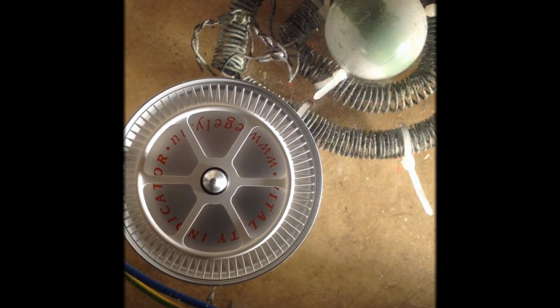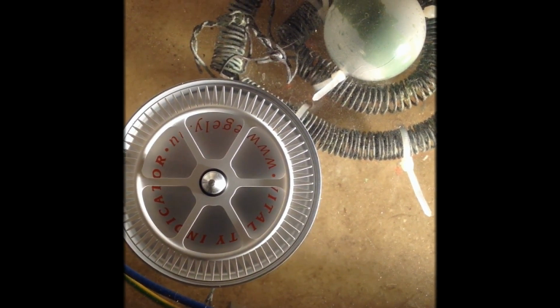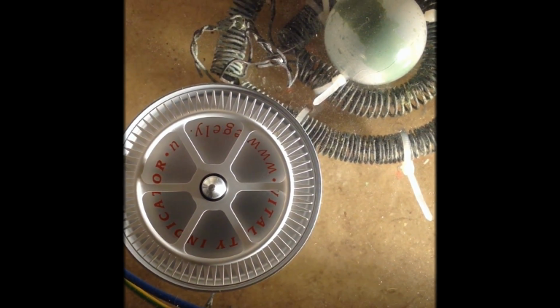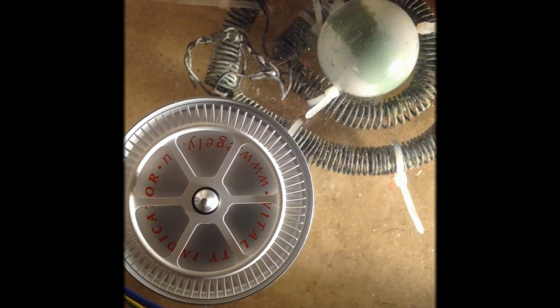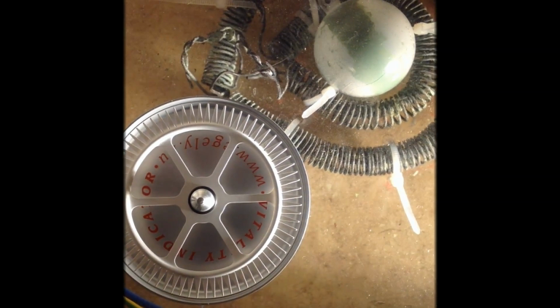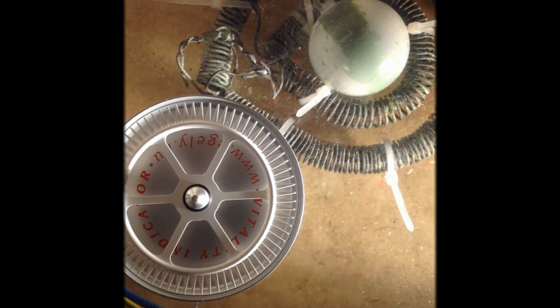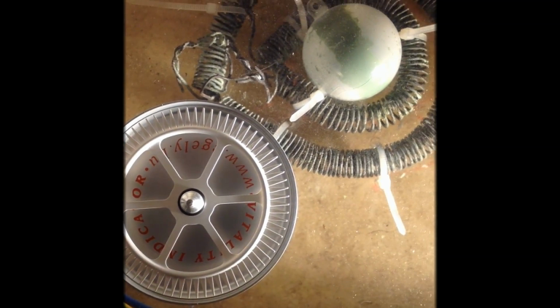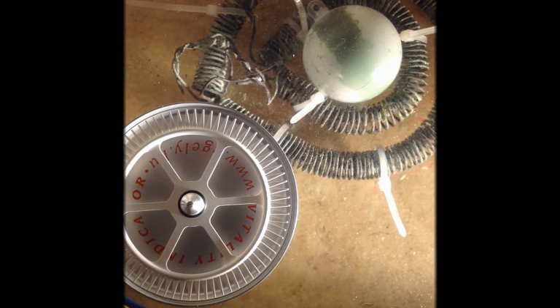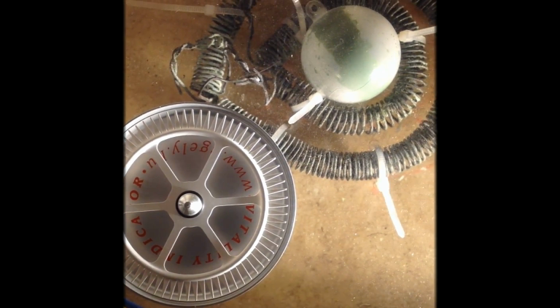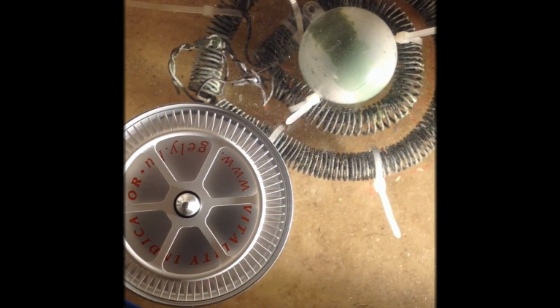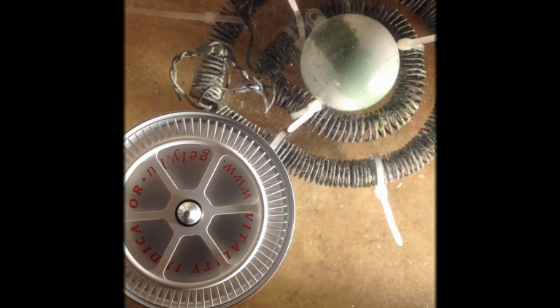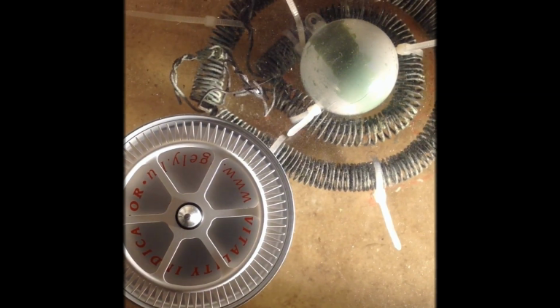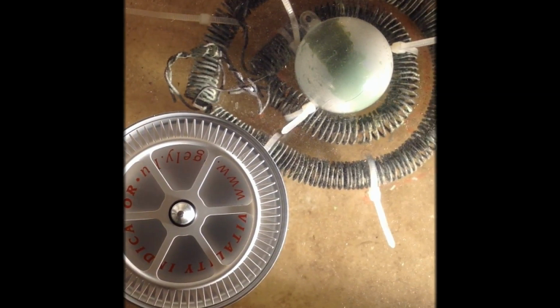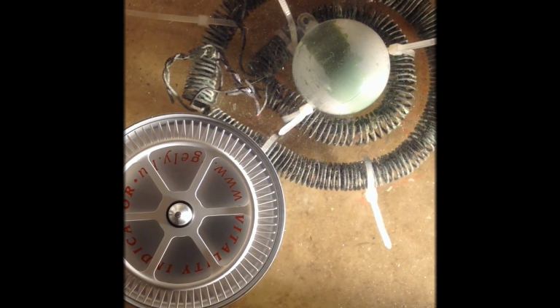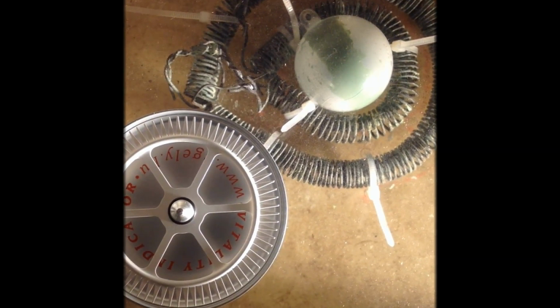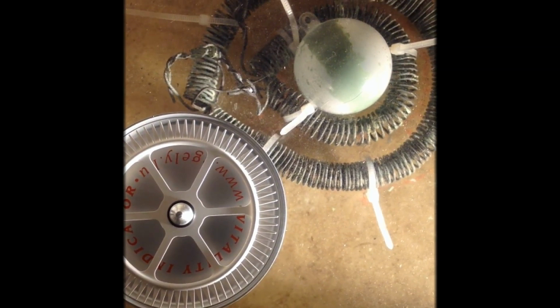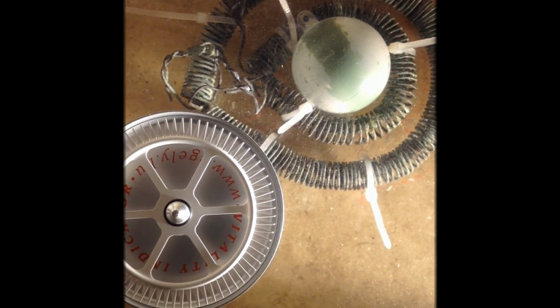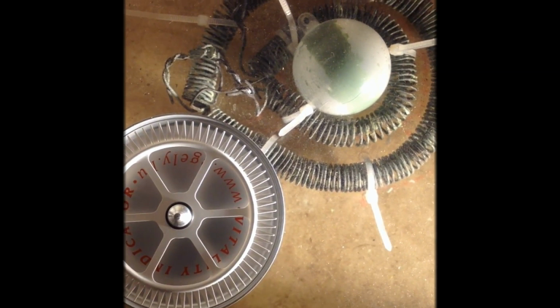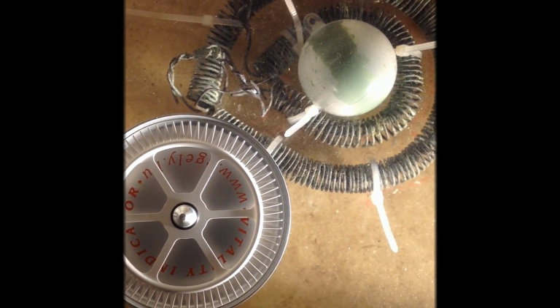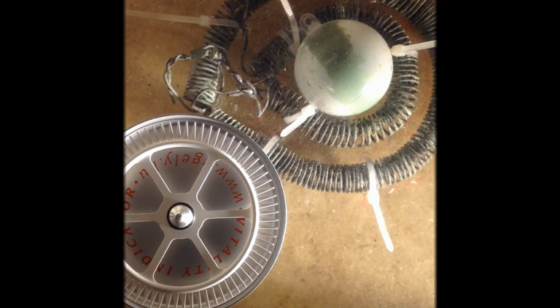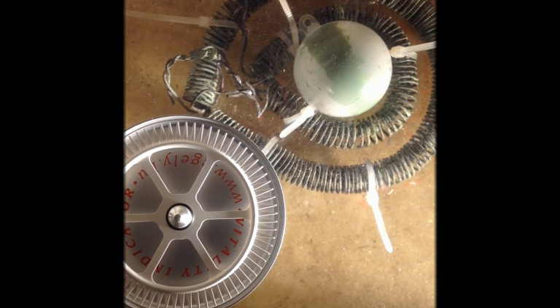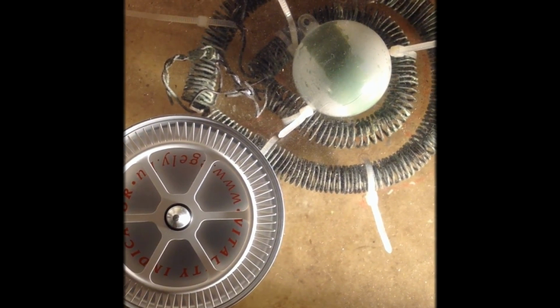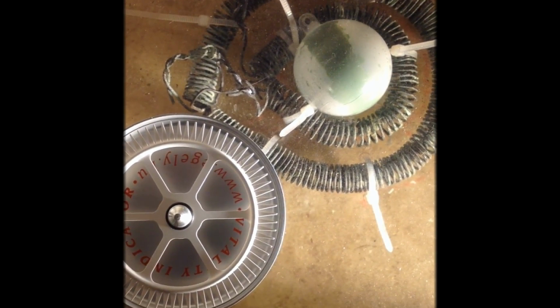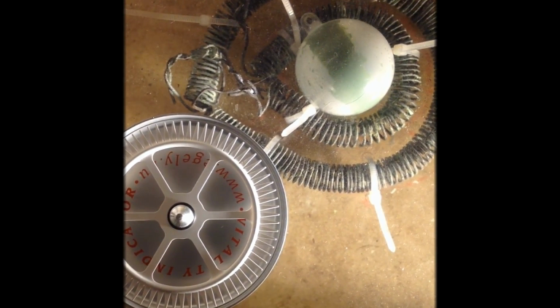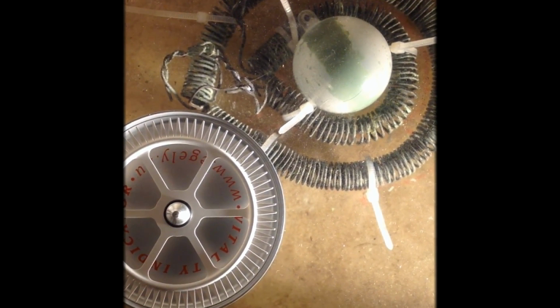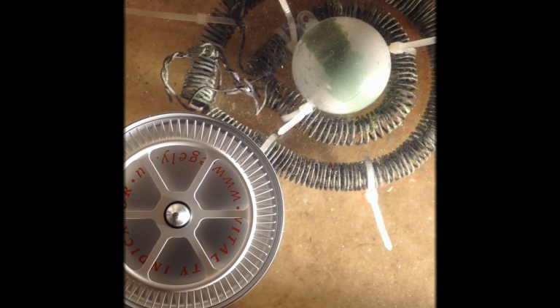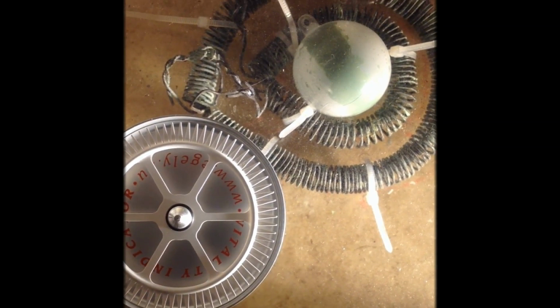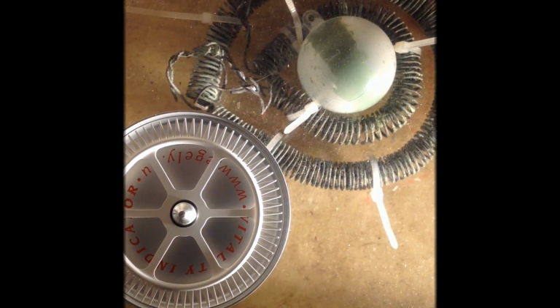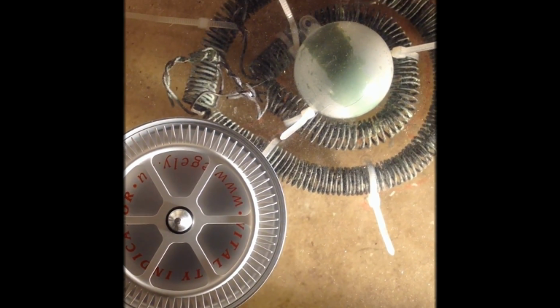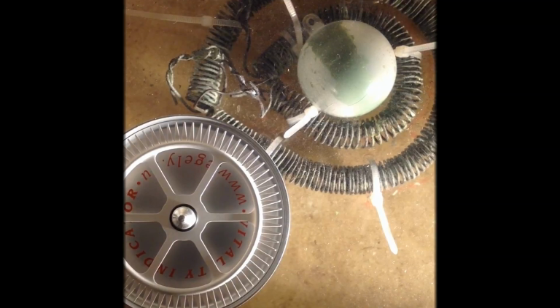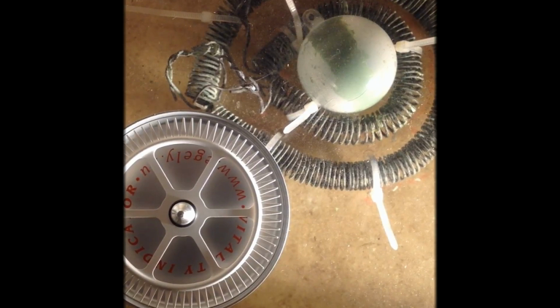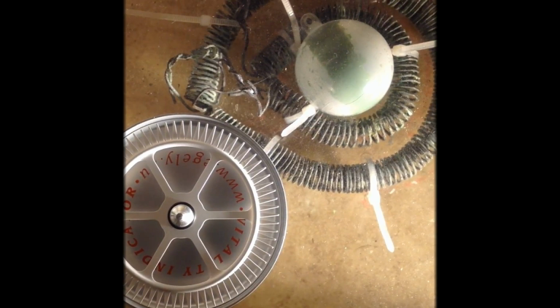Here you can see the gans that have climbed up and formed a ring vertically.